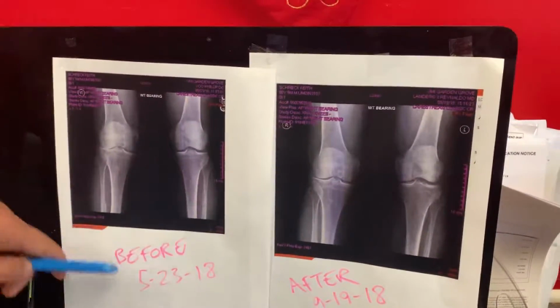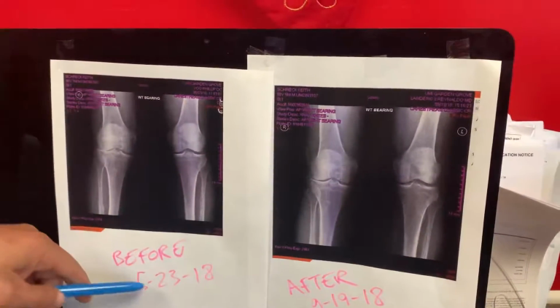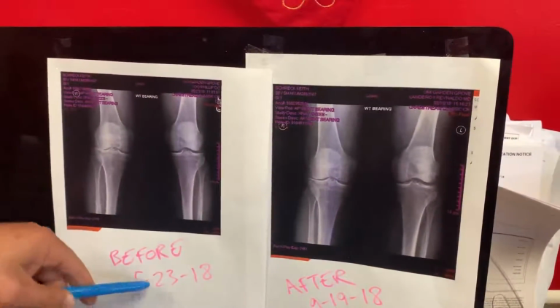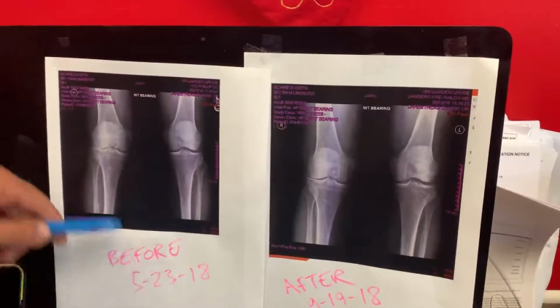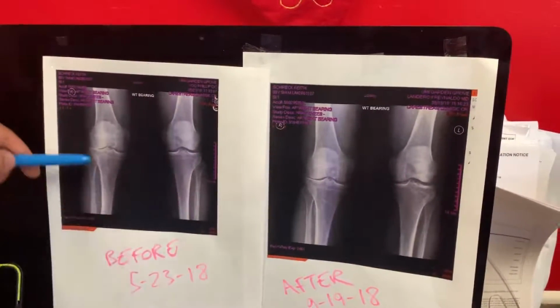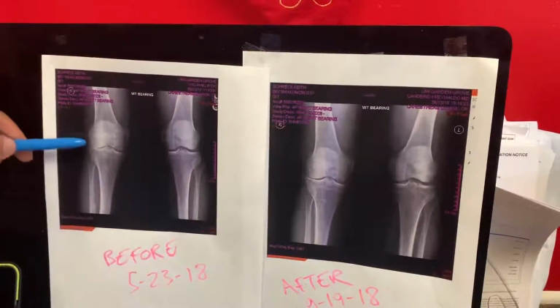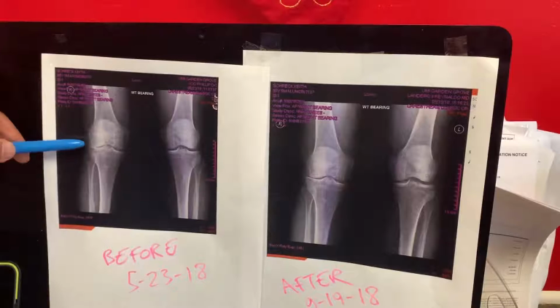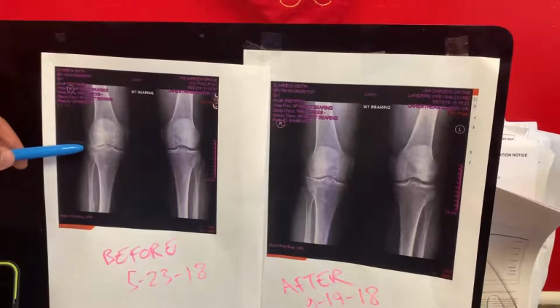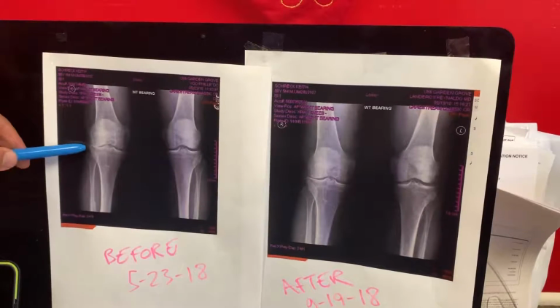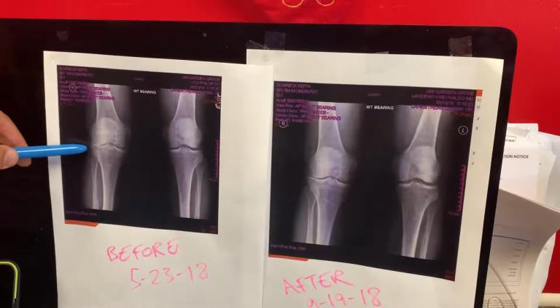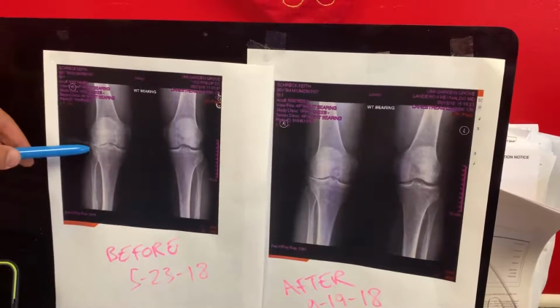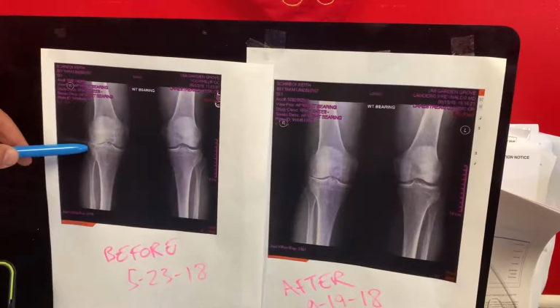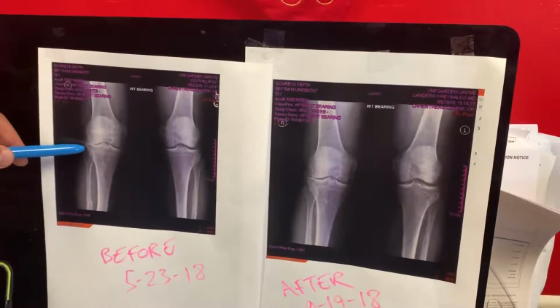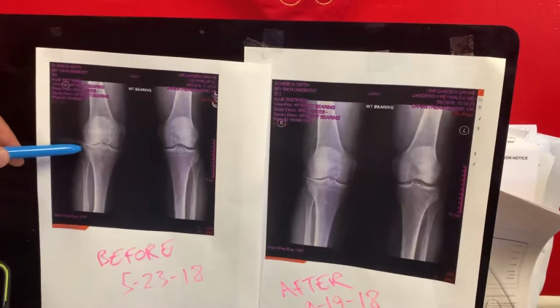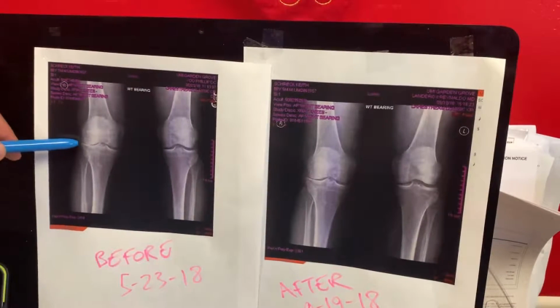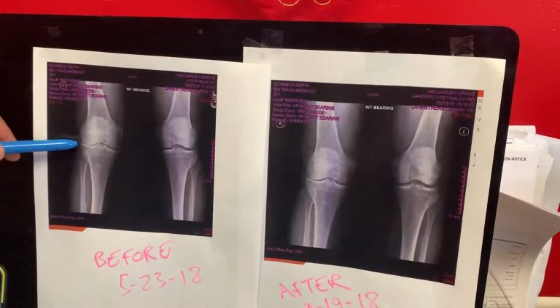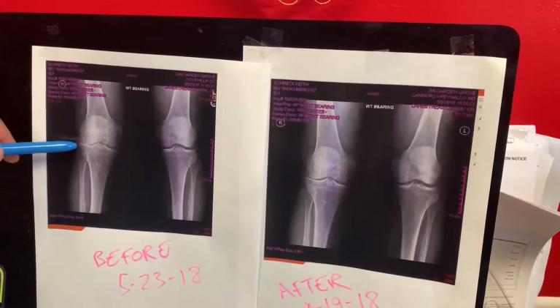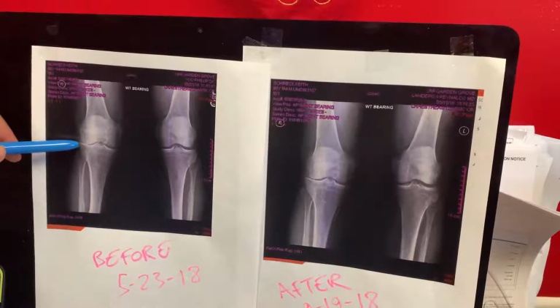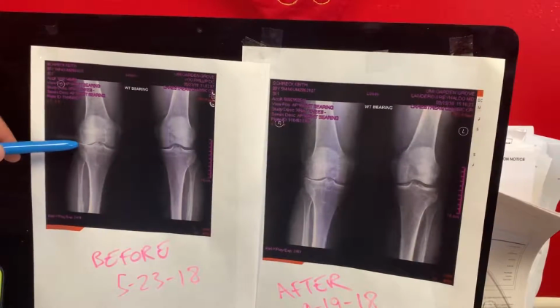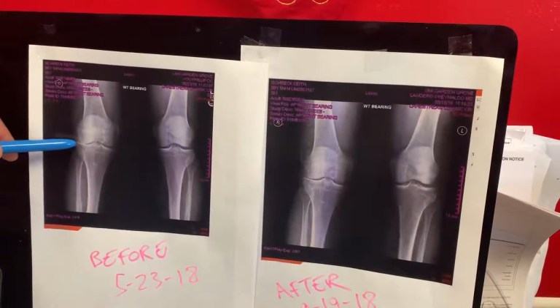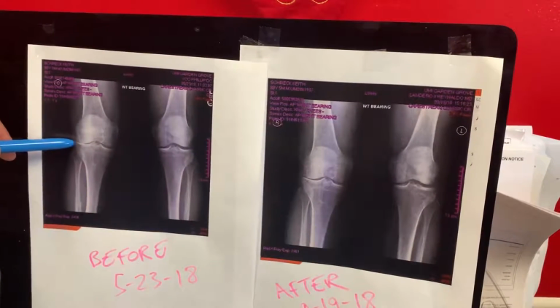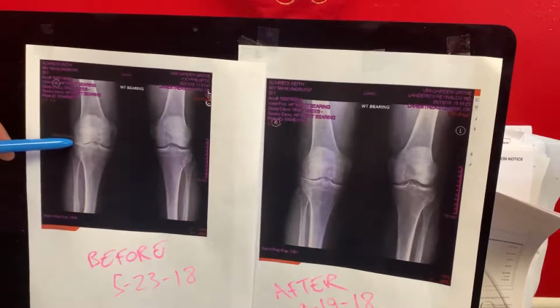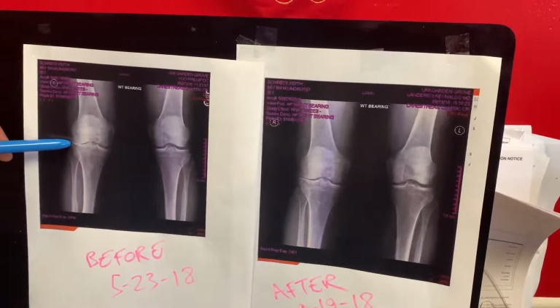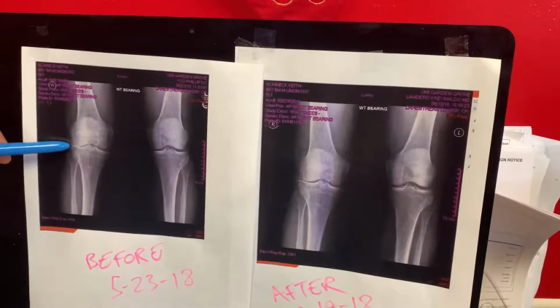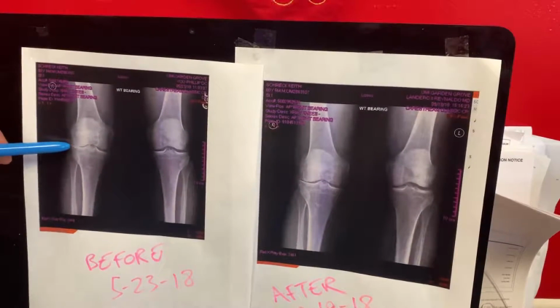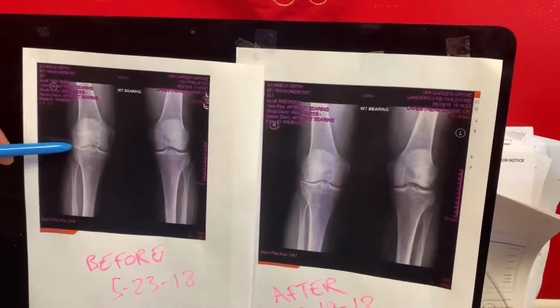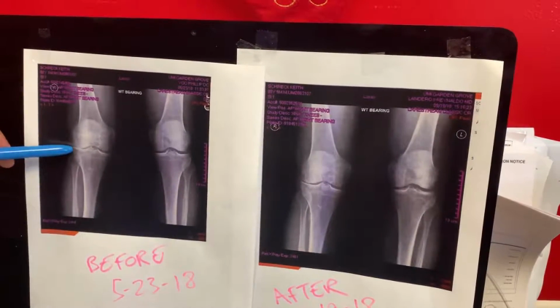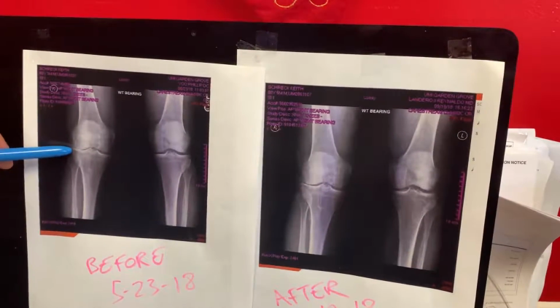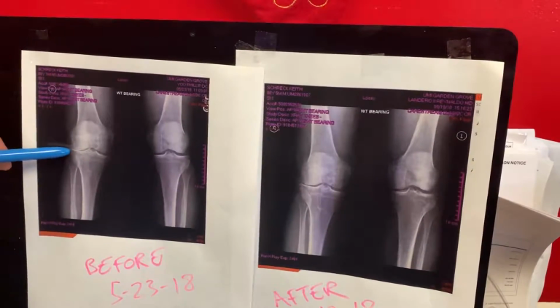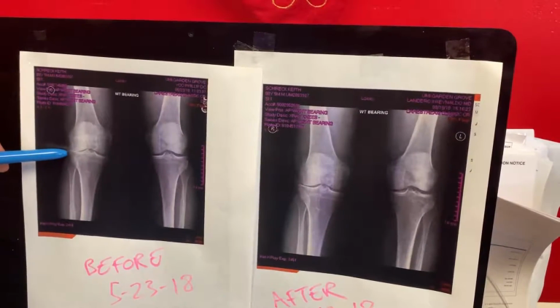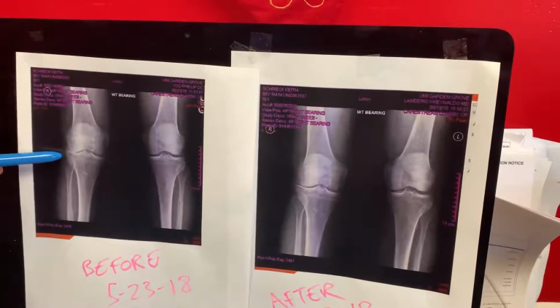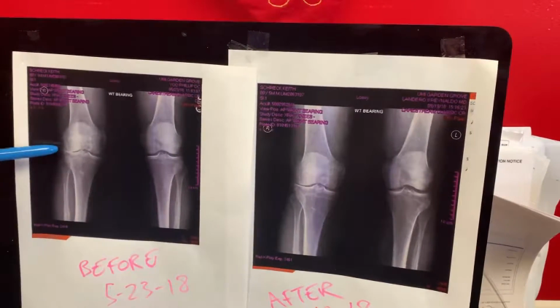Around that time, we grafted umbilical cord stem cell therapy under laser guidance.